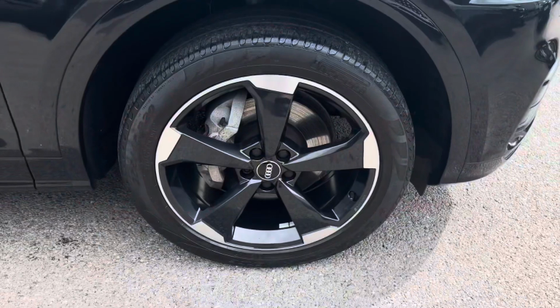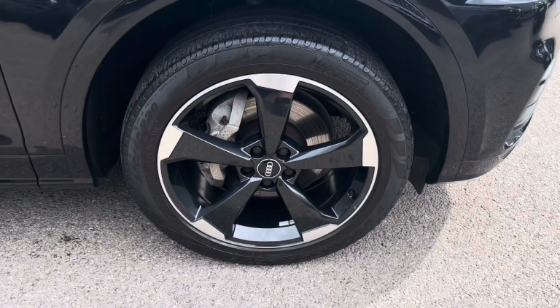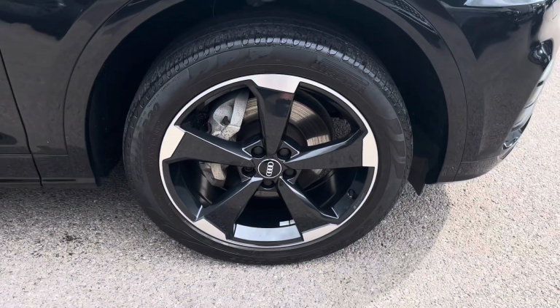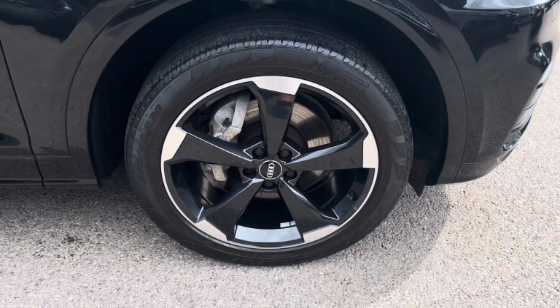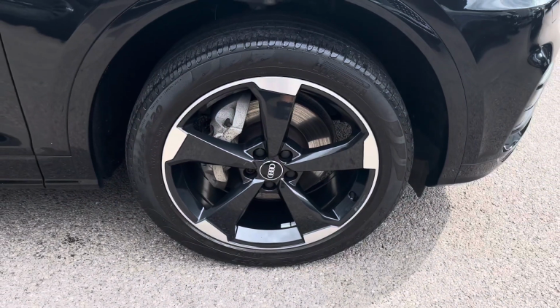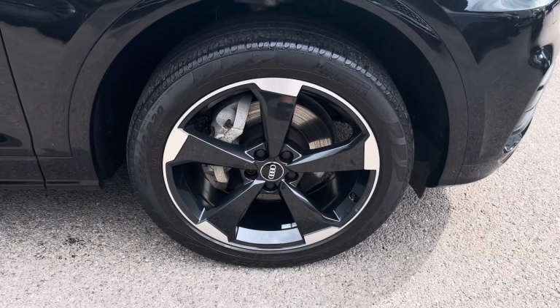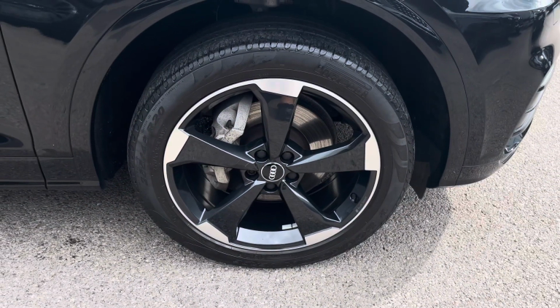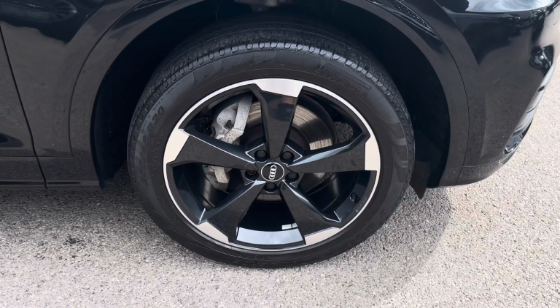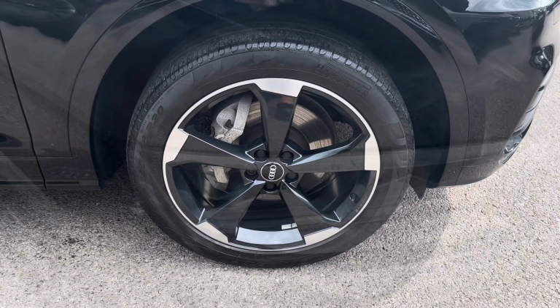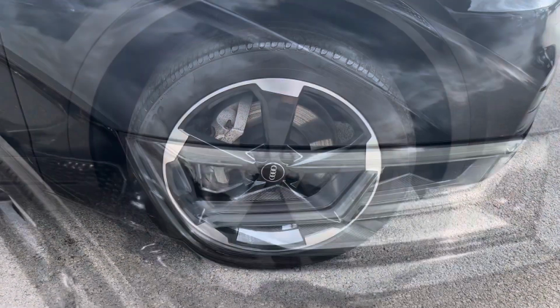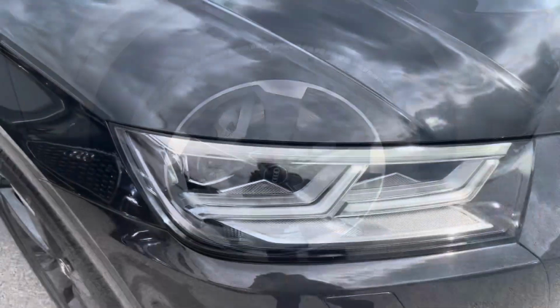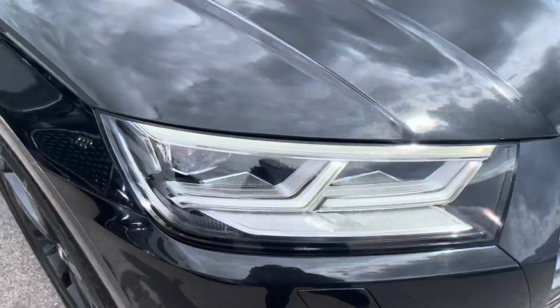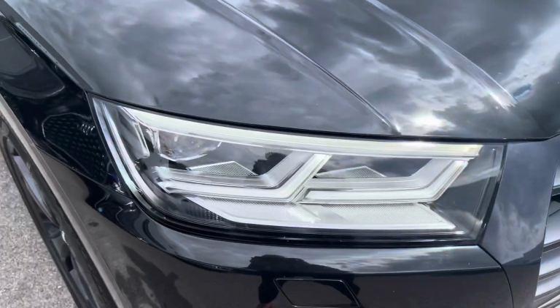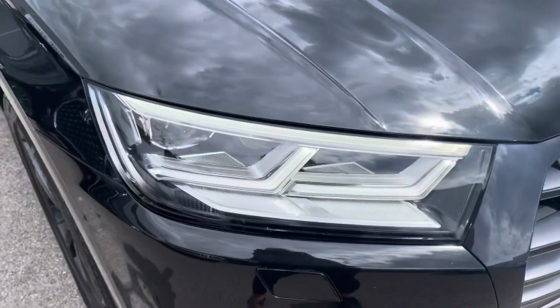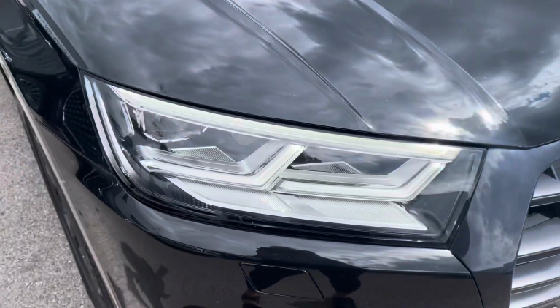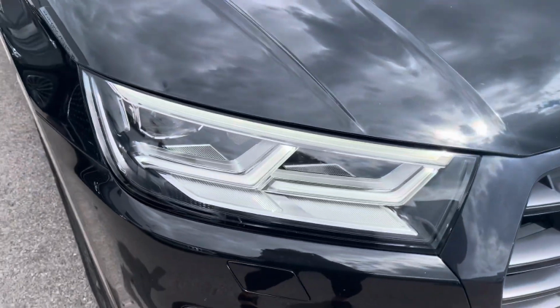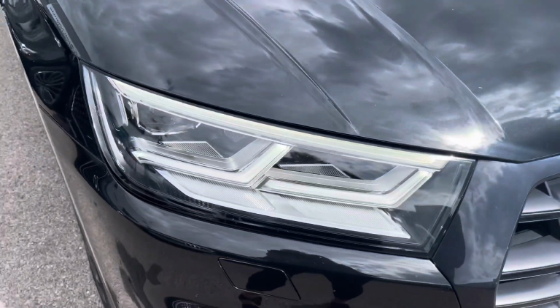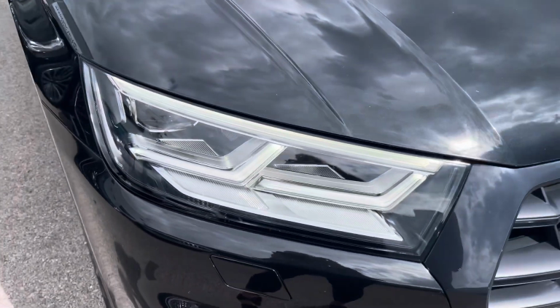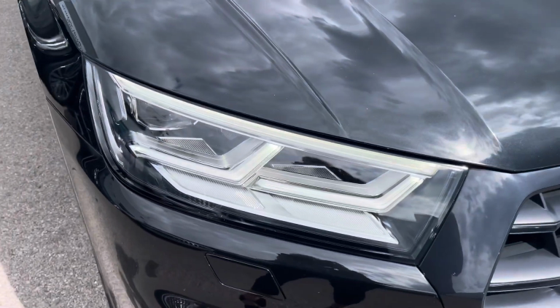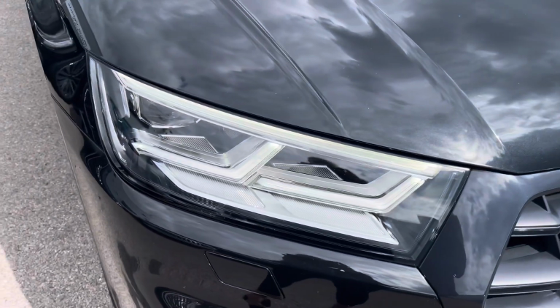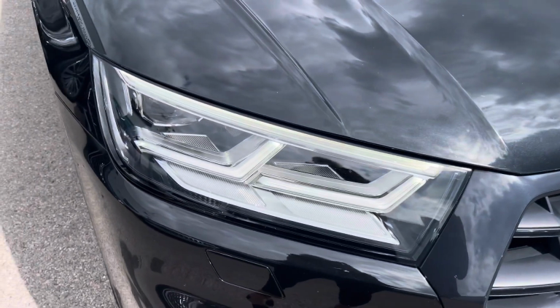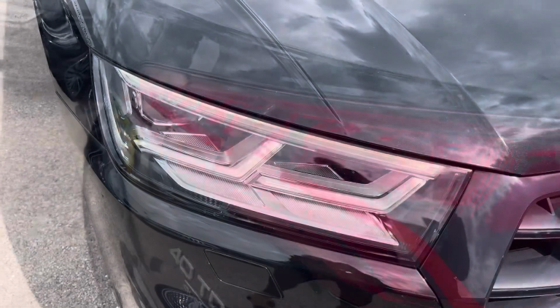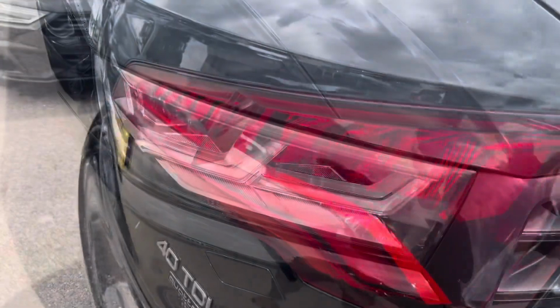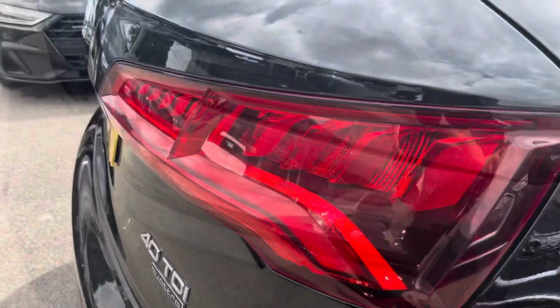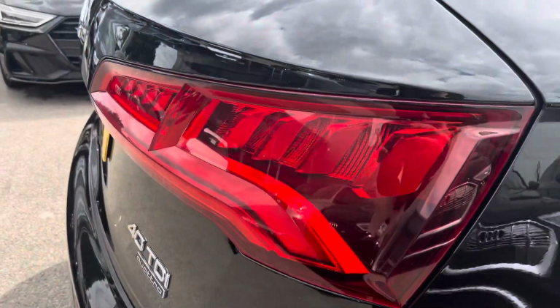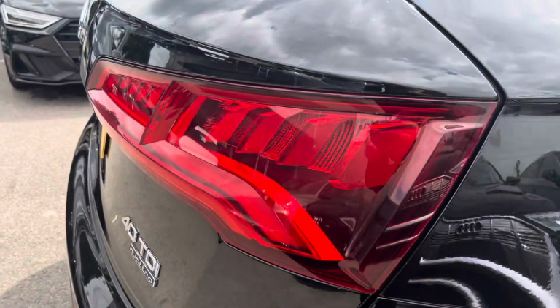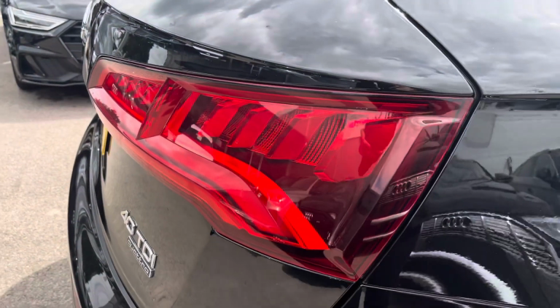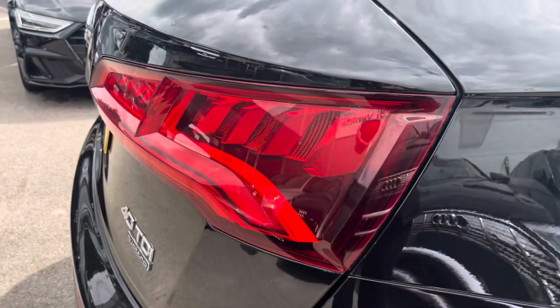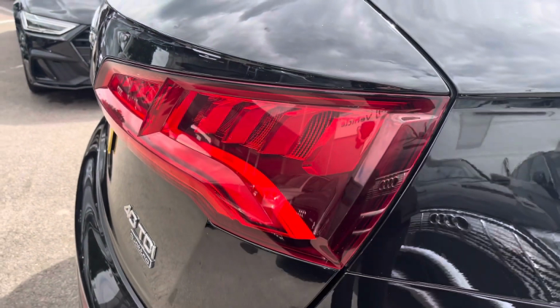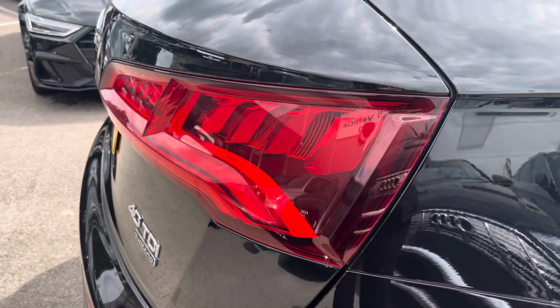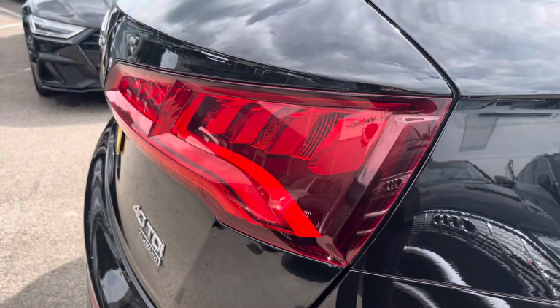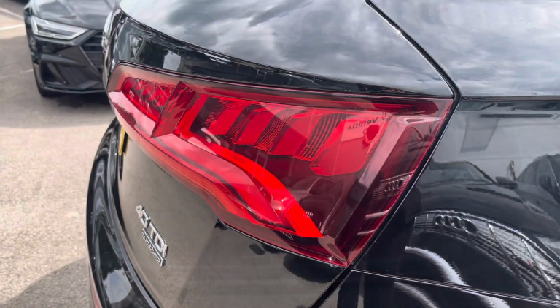Lots of exterior styling including the 20-inch 5-arm rotors design alloy wheels, LED headlights and LED rear lights with the dynamic indicators.